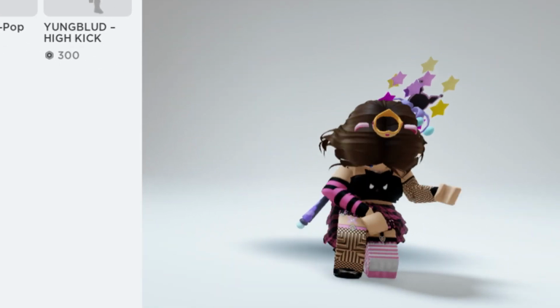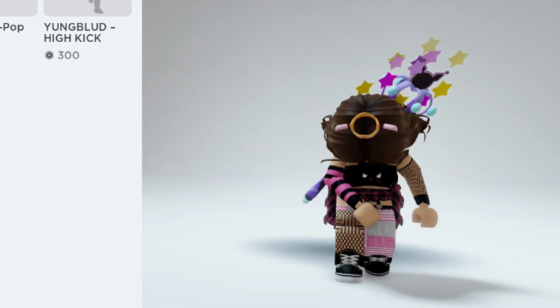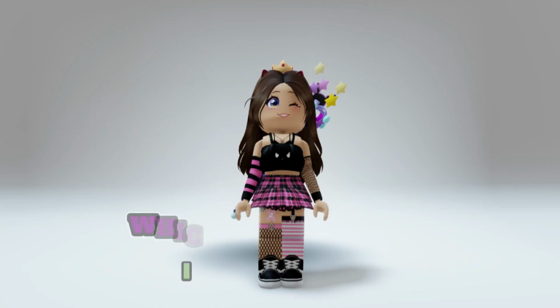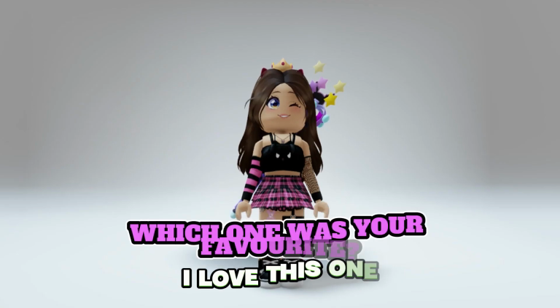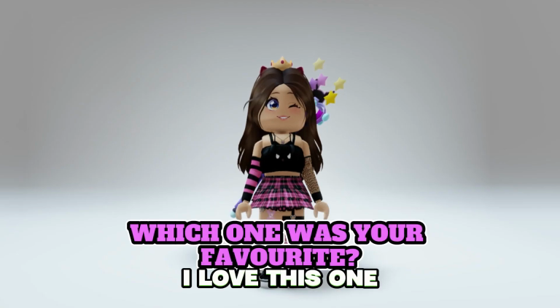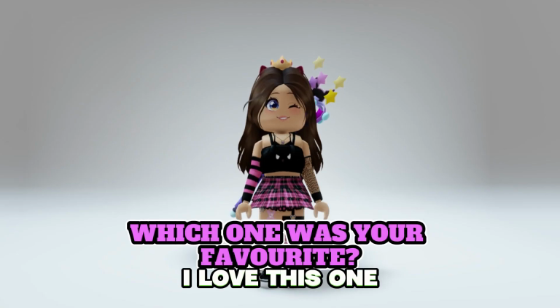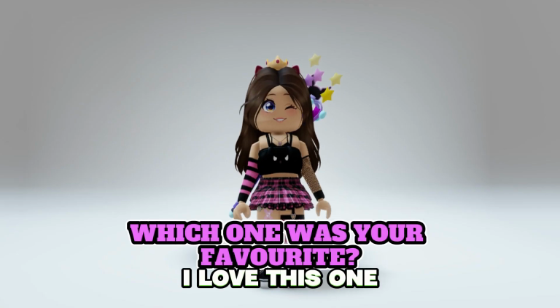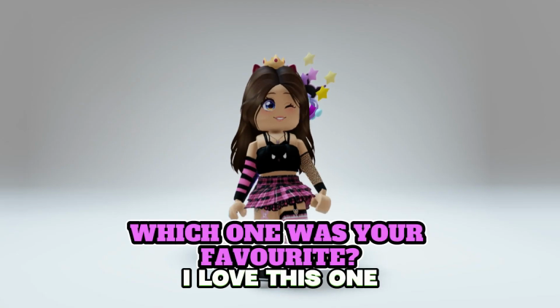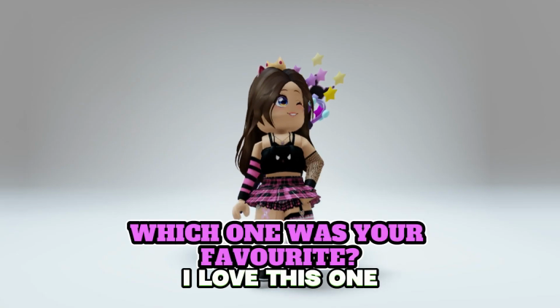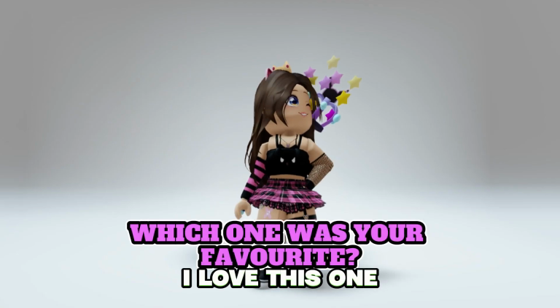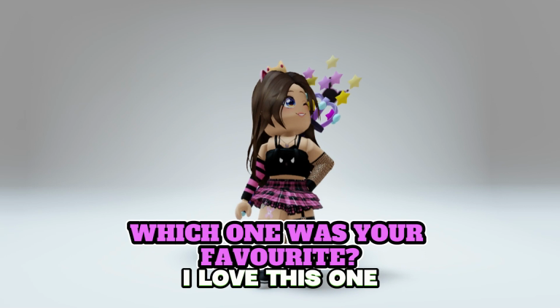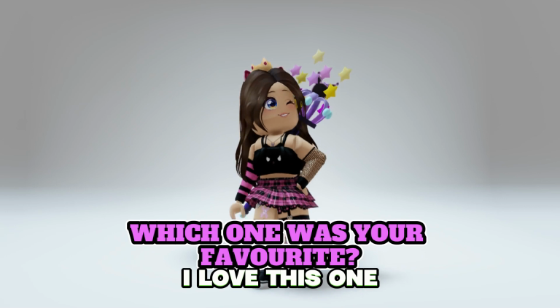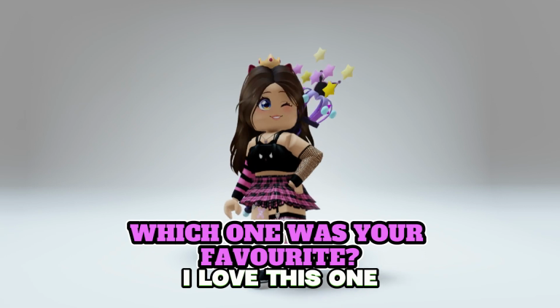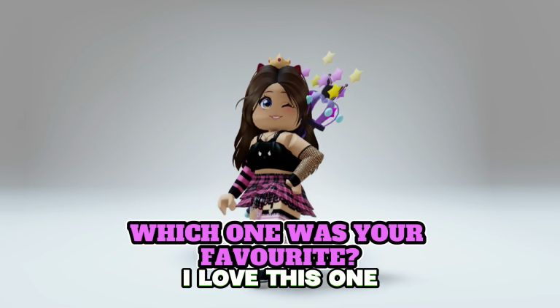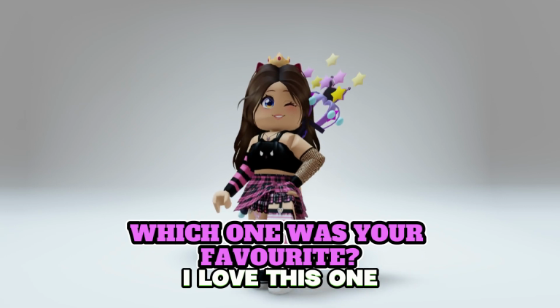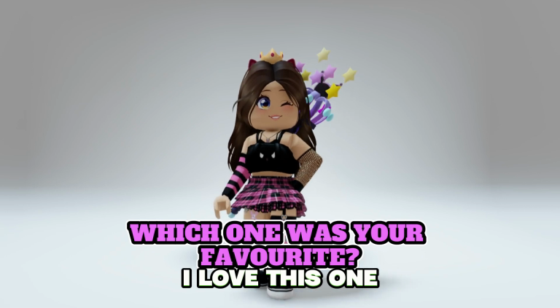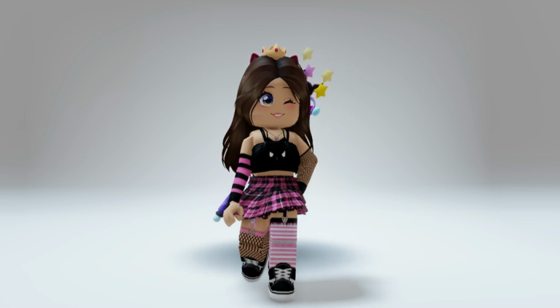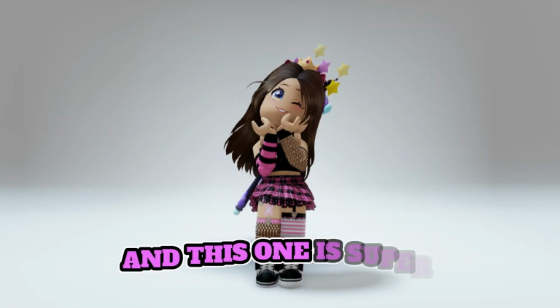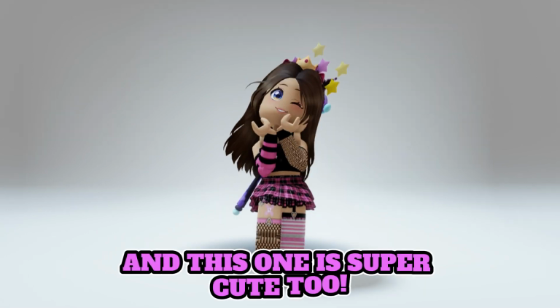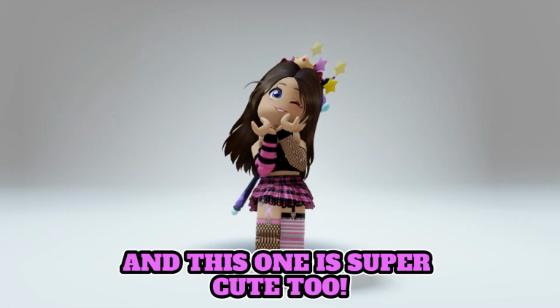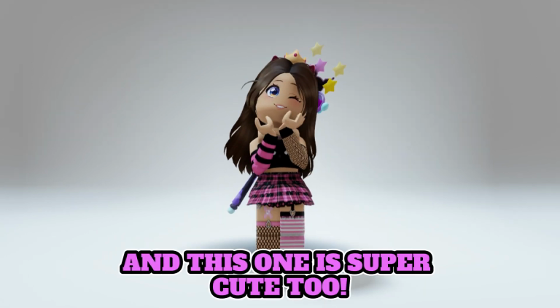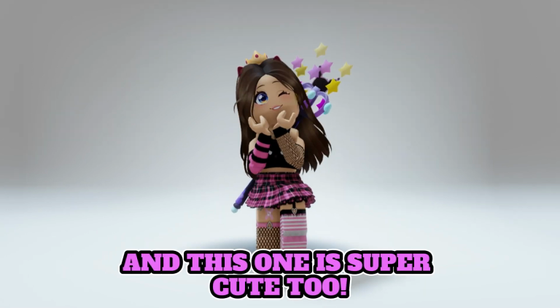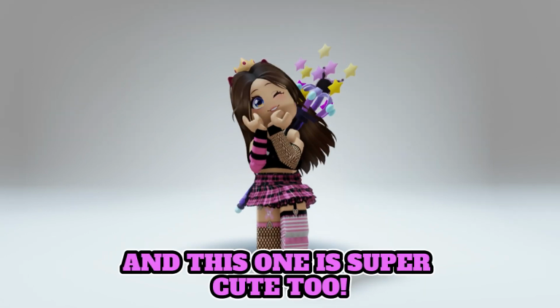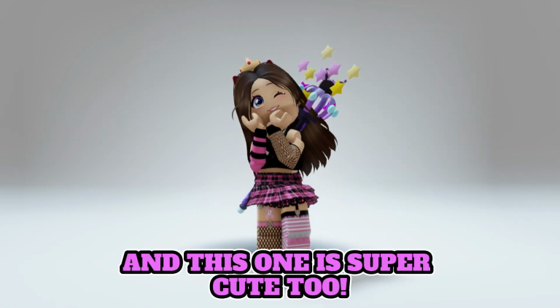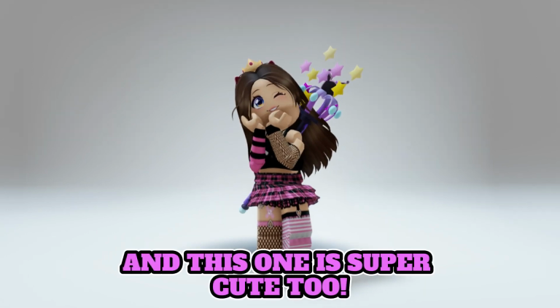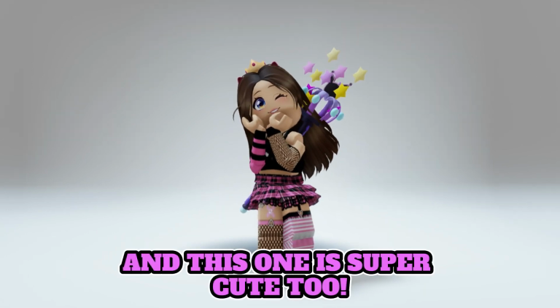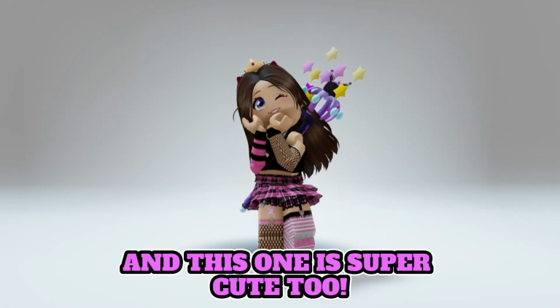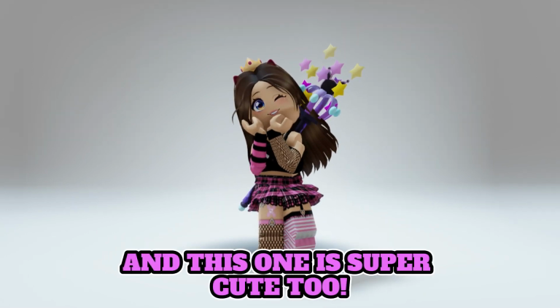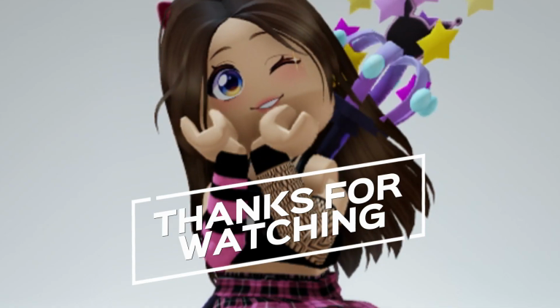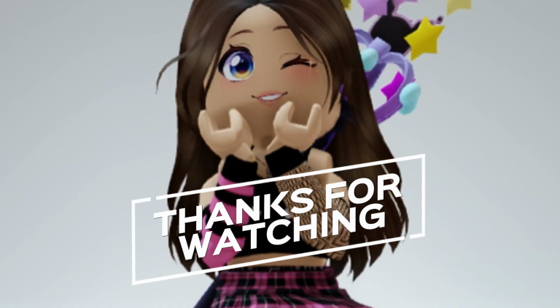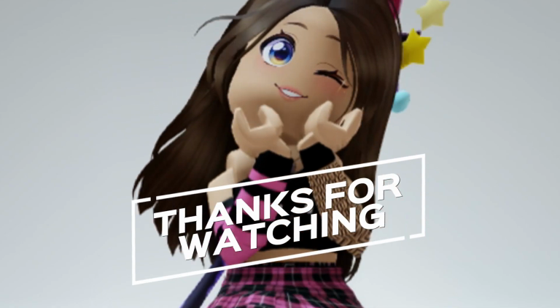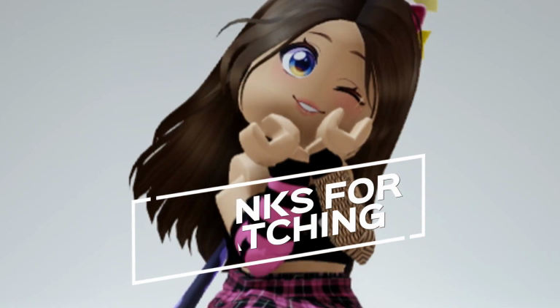Which one was your favorite? I love this one, and this one is super cute too. Thanks for watching!